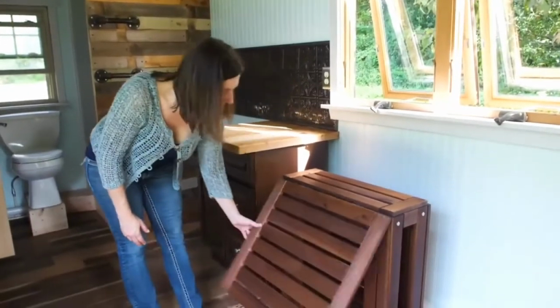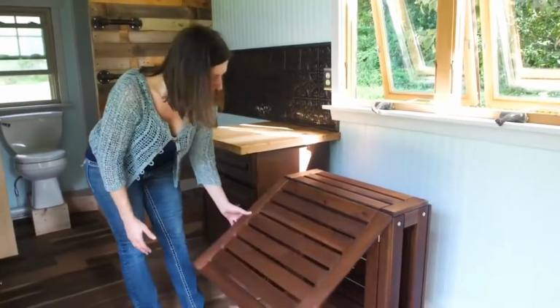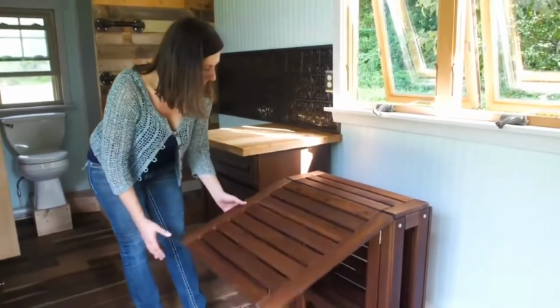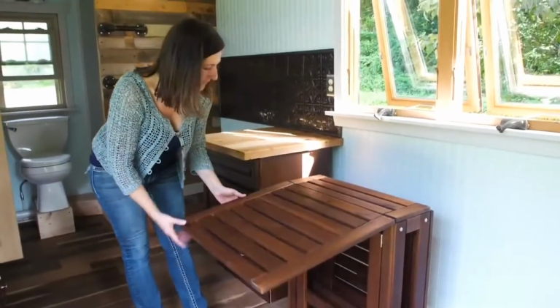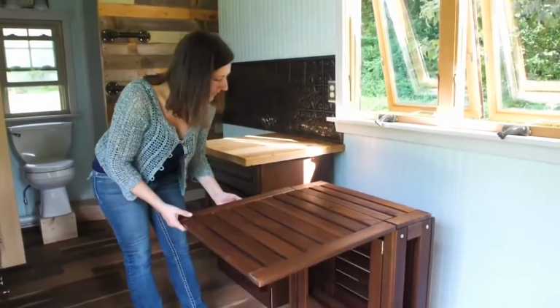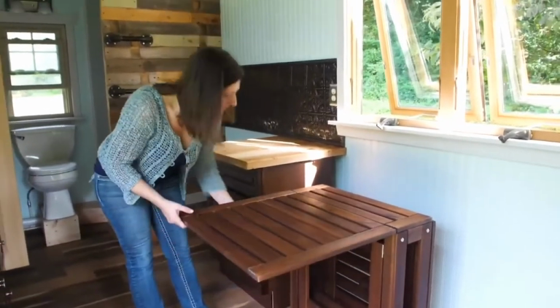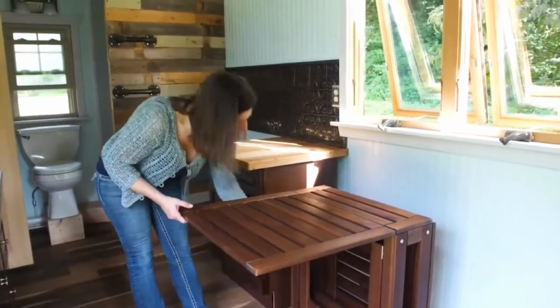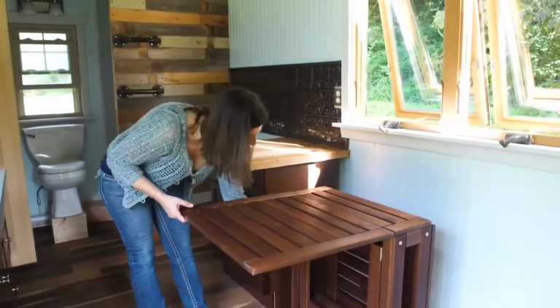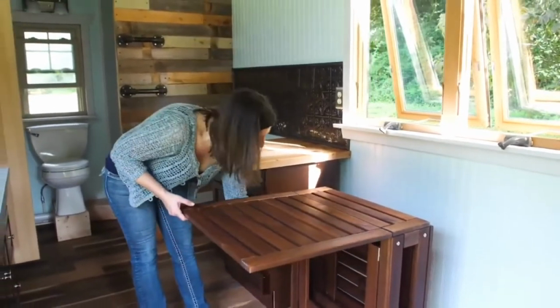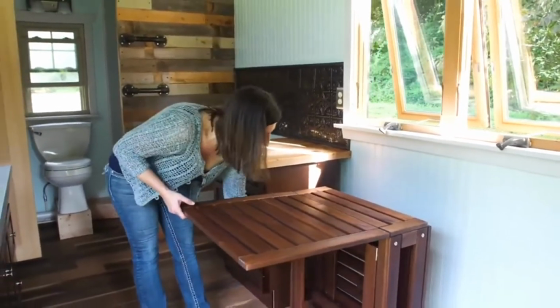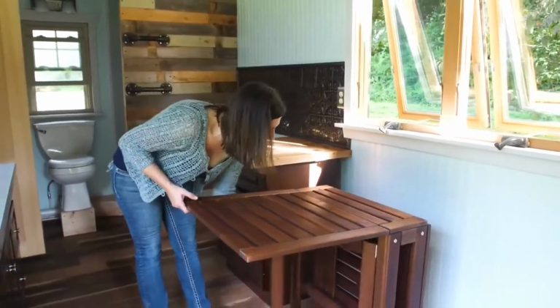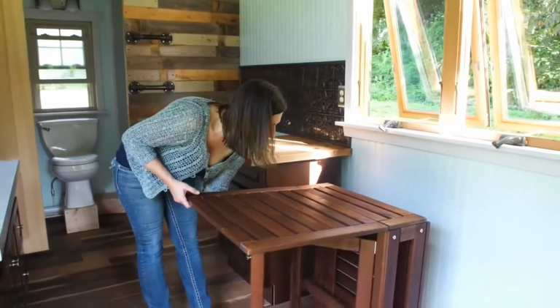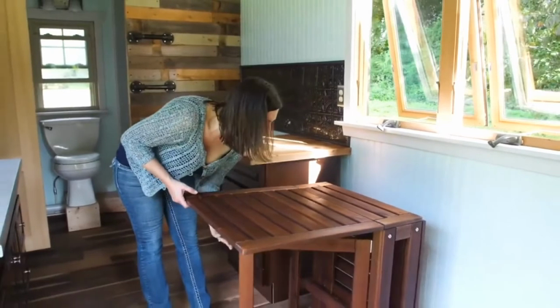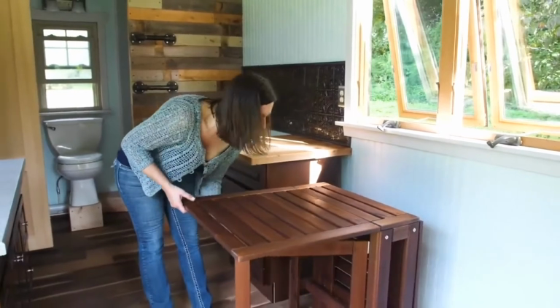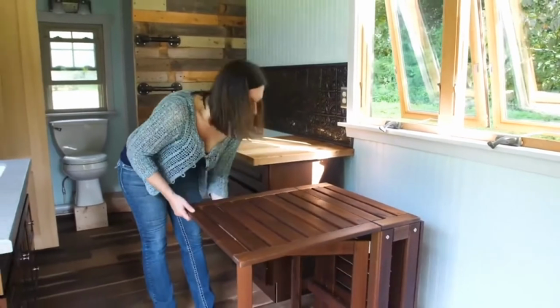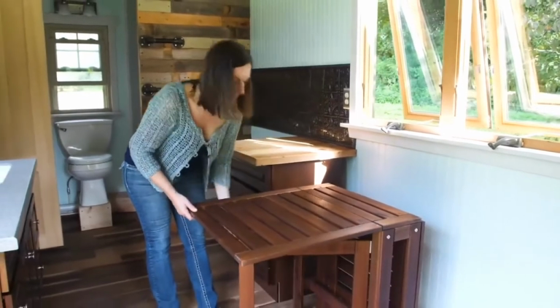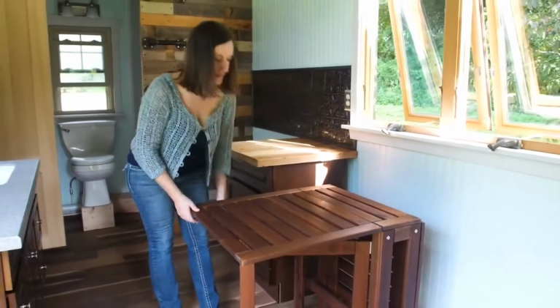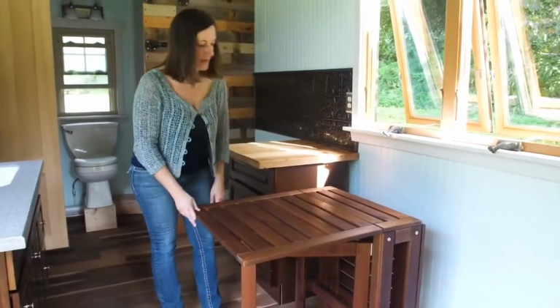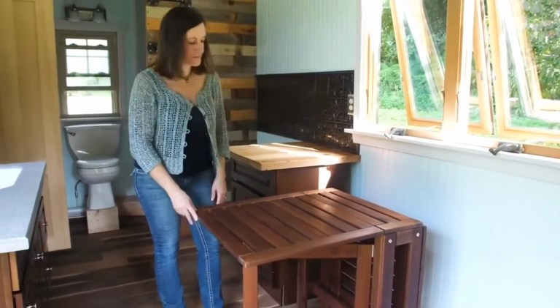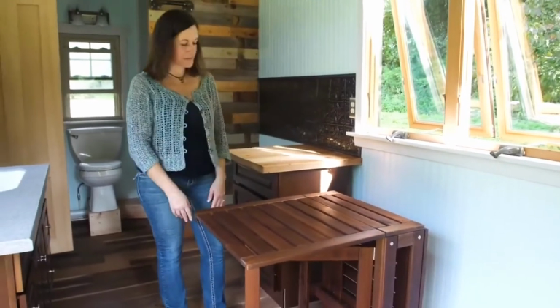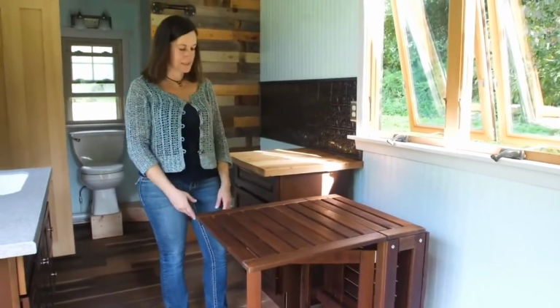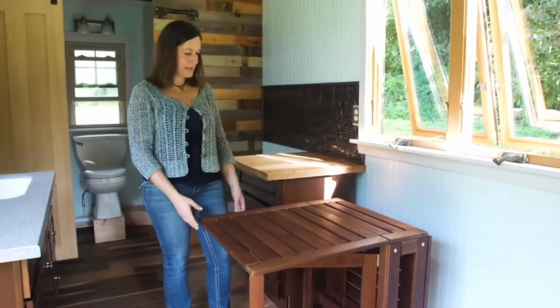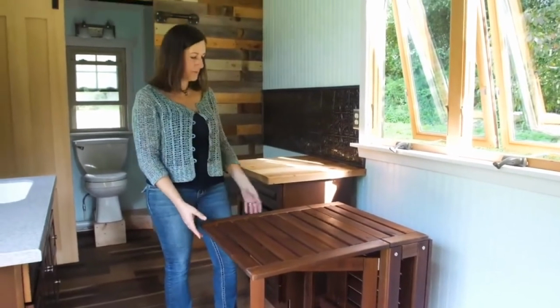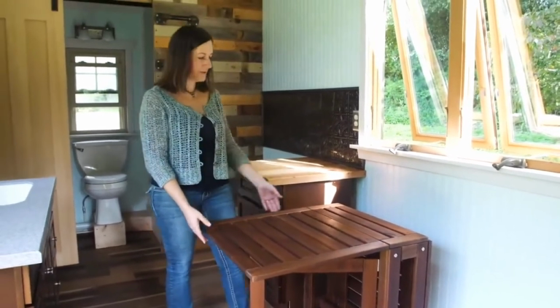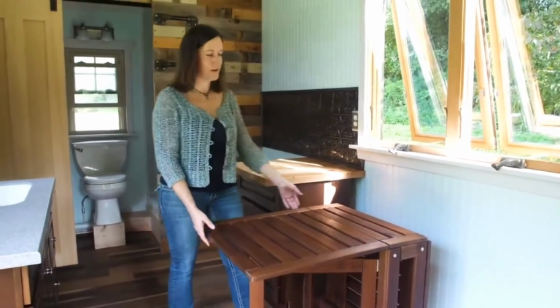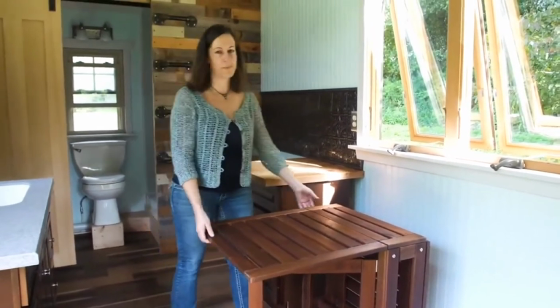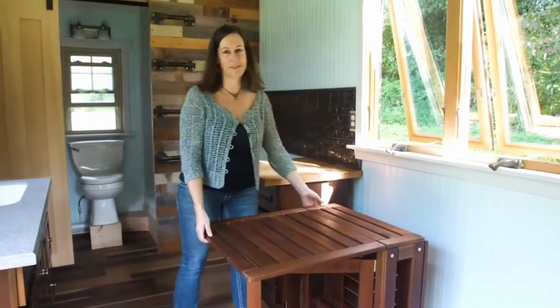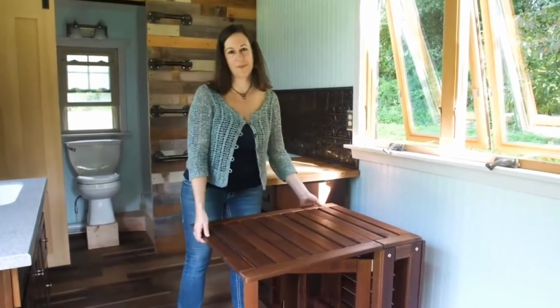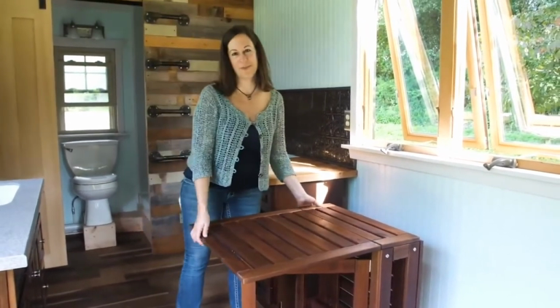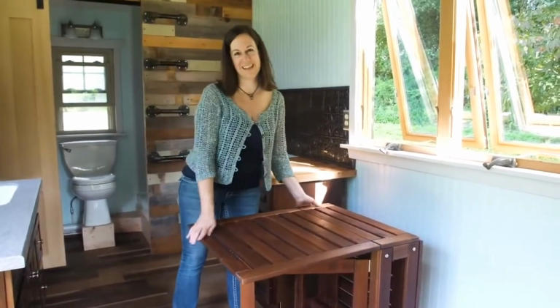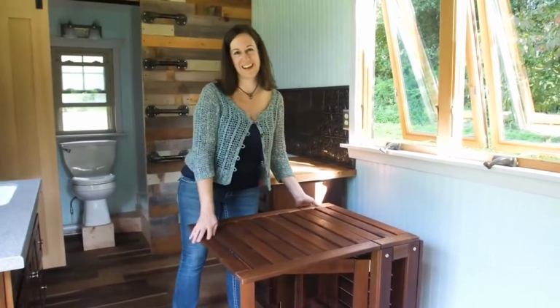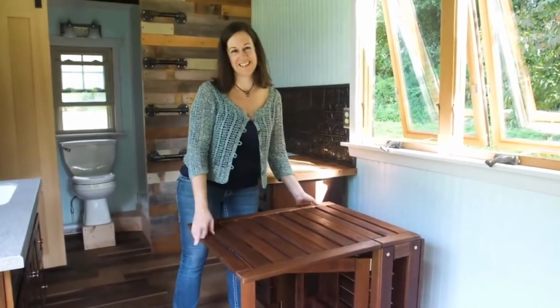This space here is for dining, comes with this table, opens on both sides.